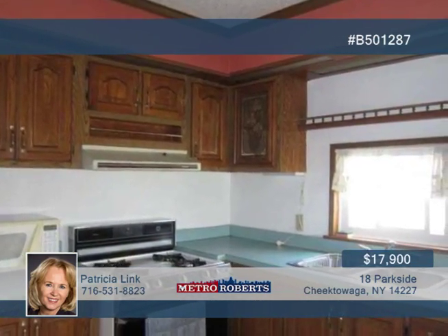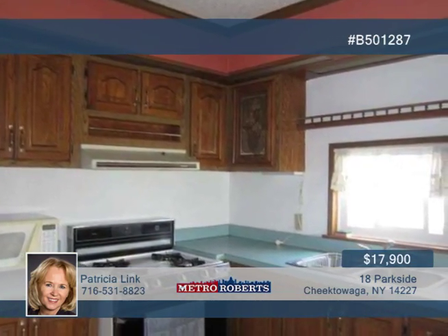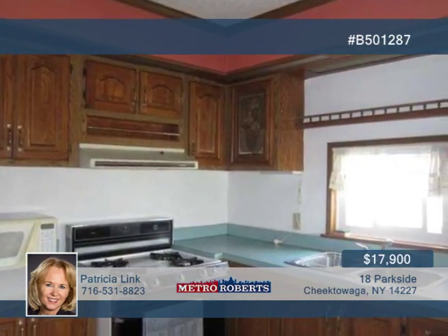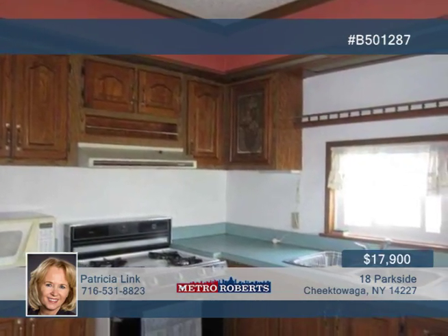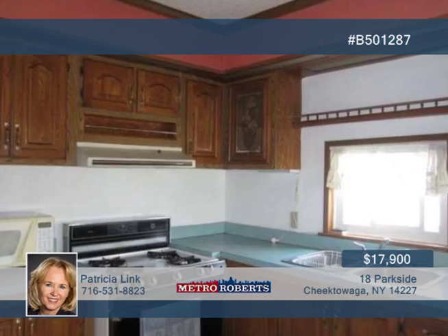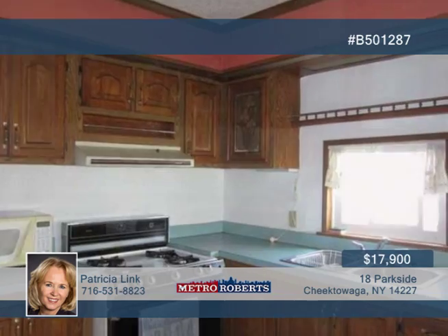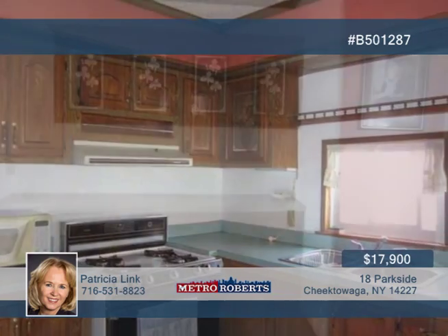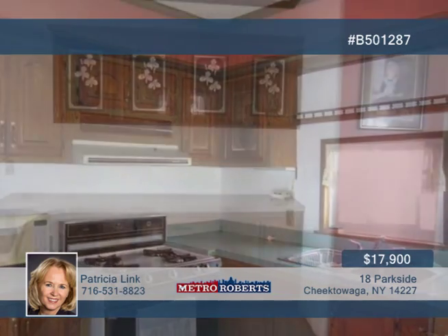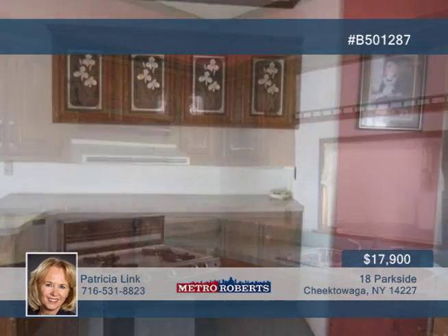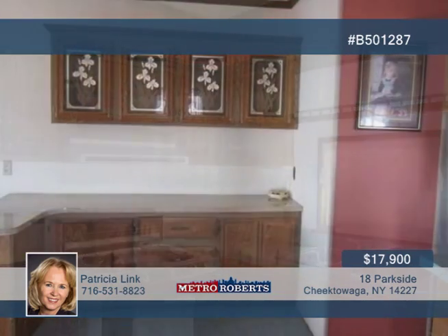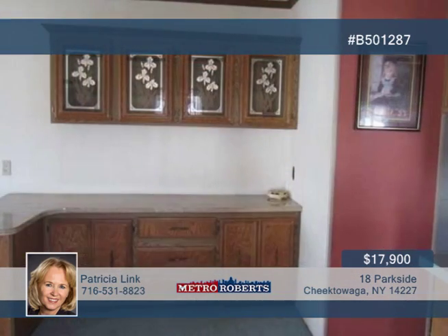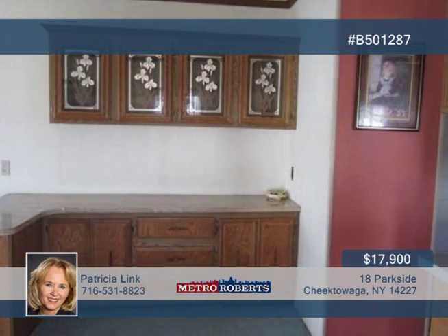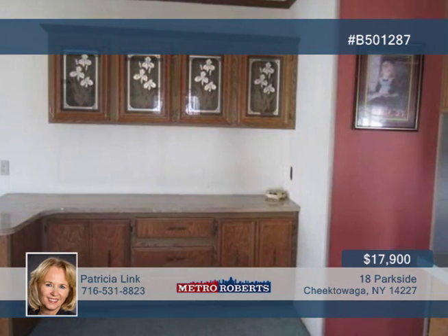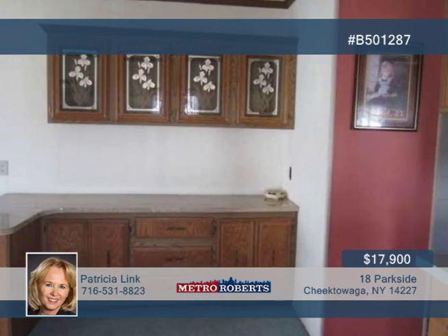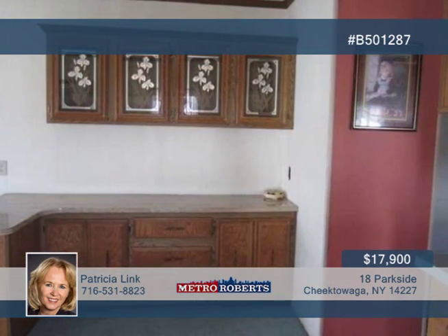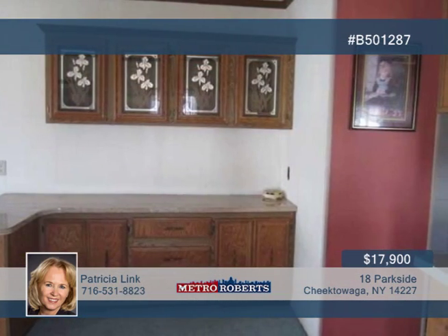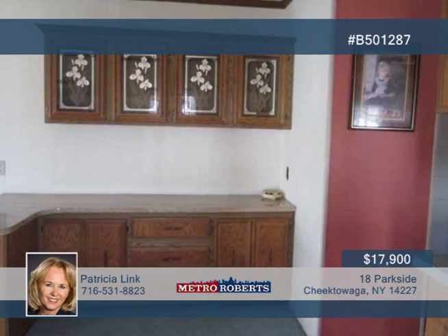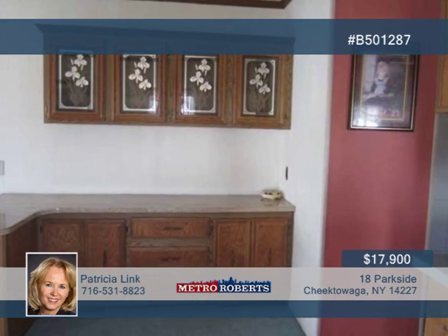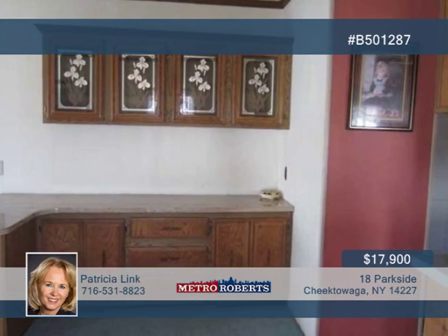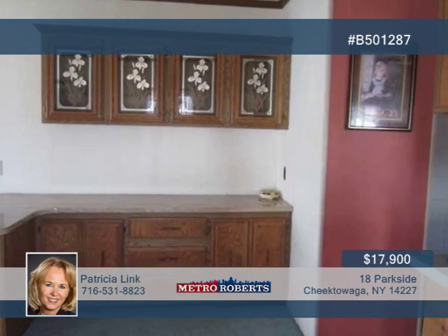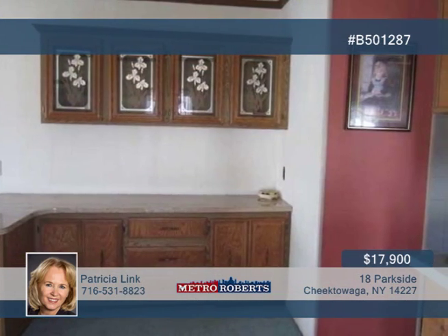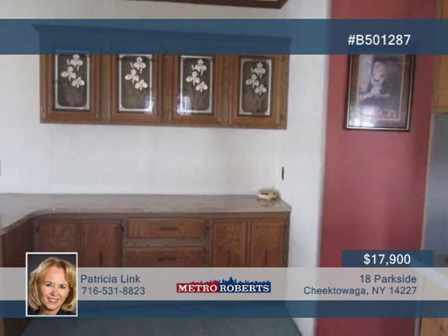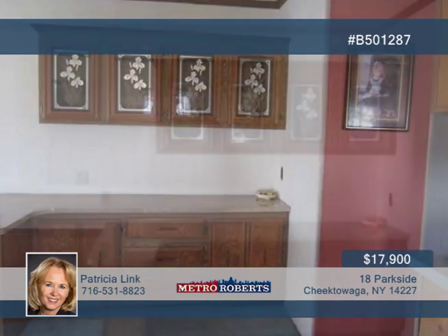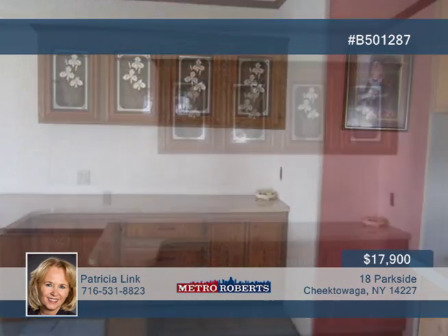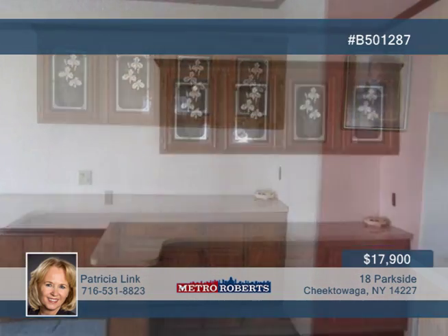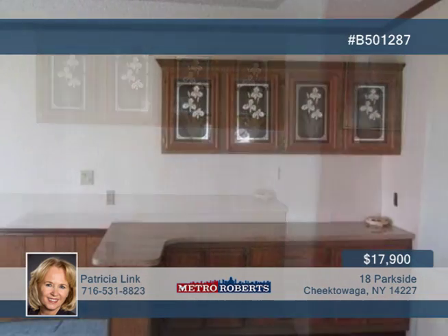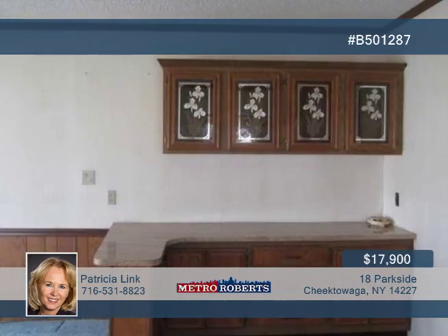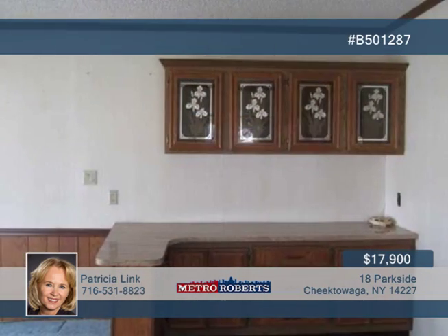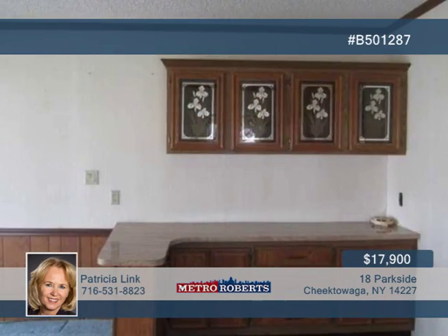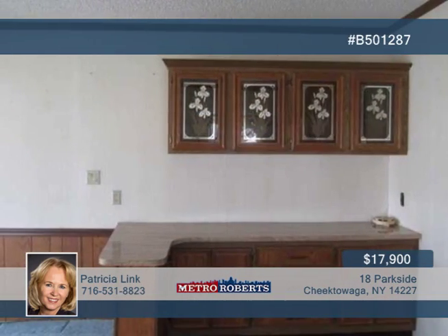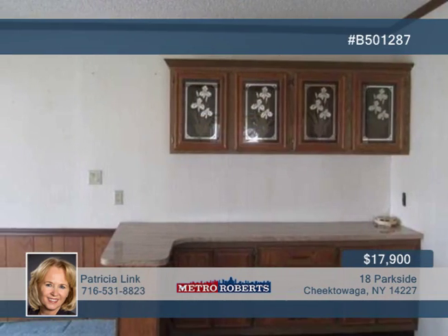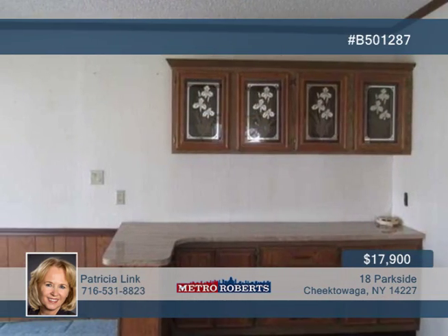The home offers an open floor plan, spacious living room with ceiling fan, and a formal dining area.